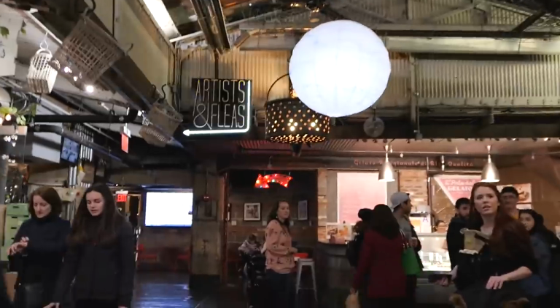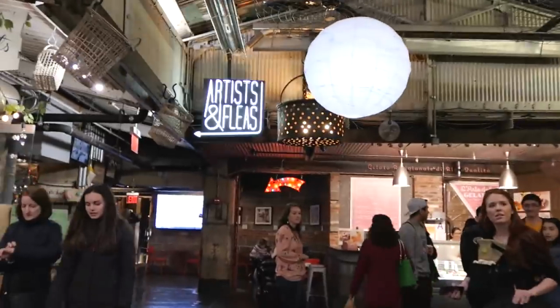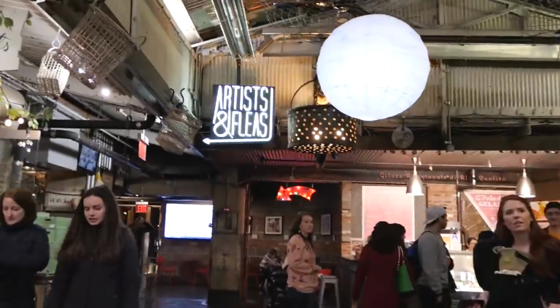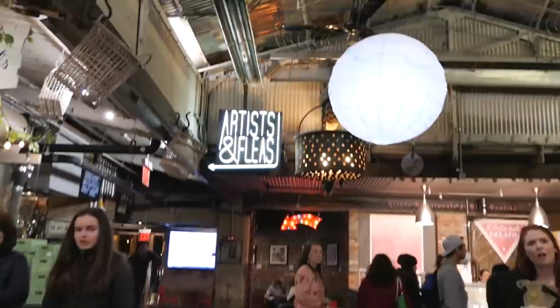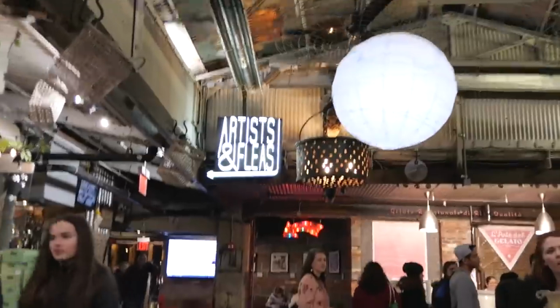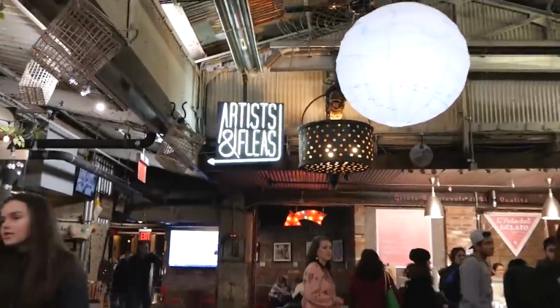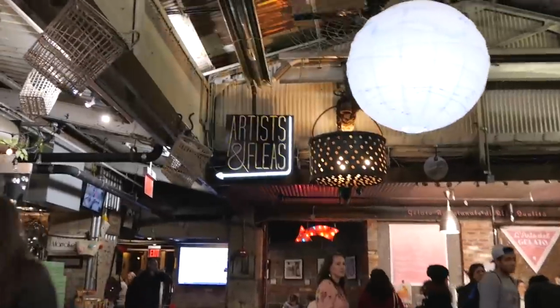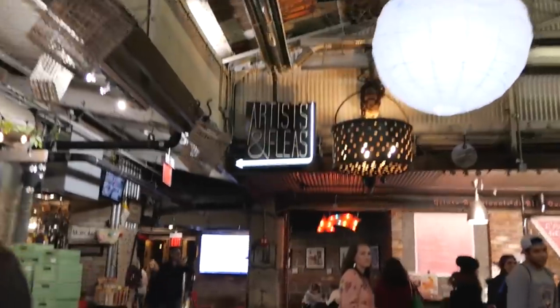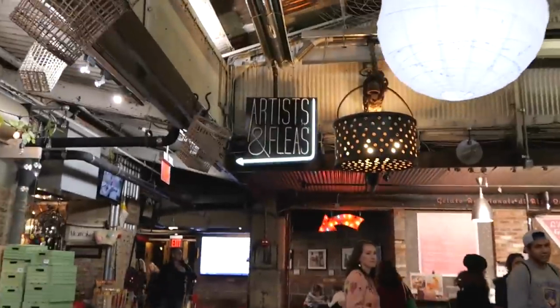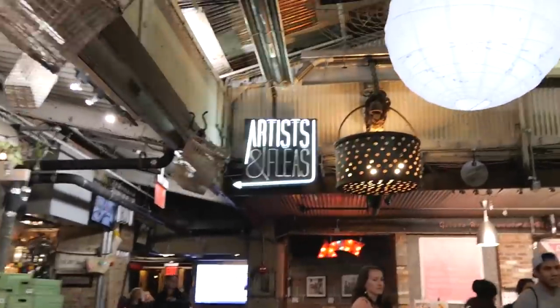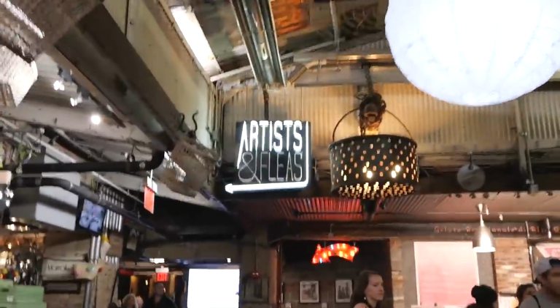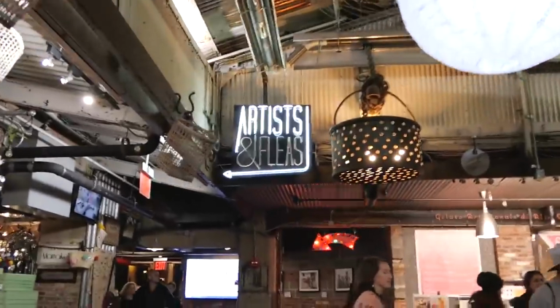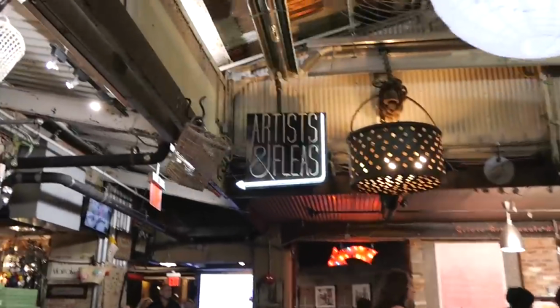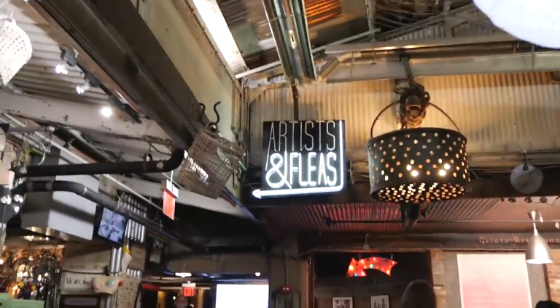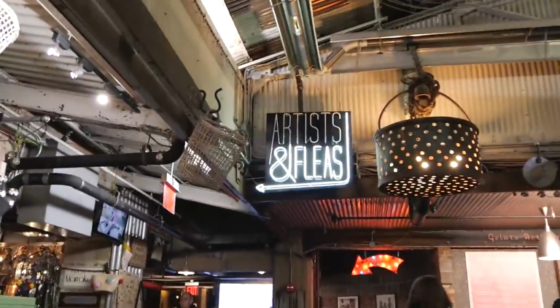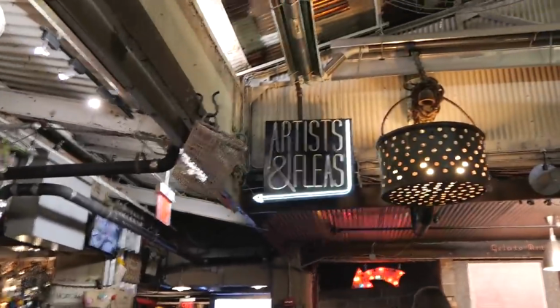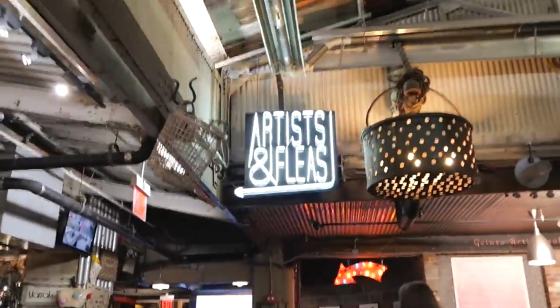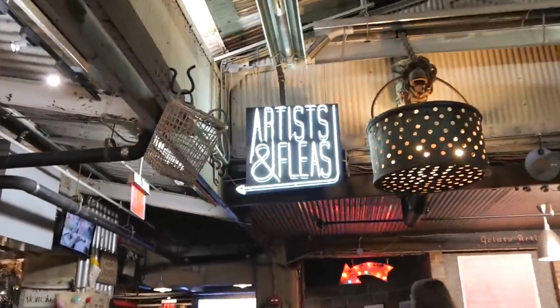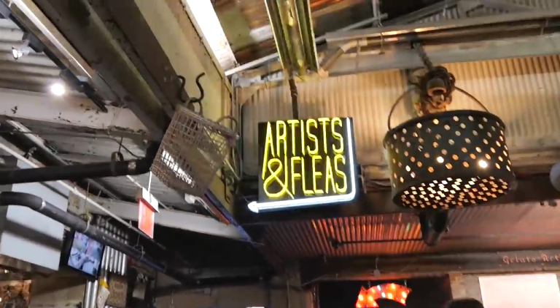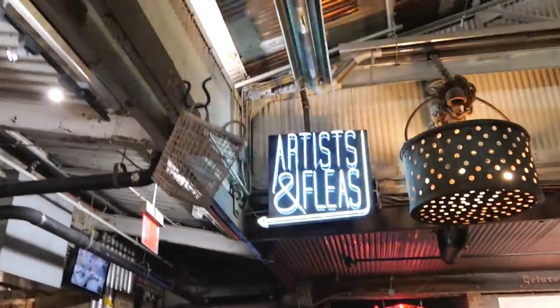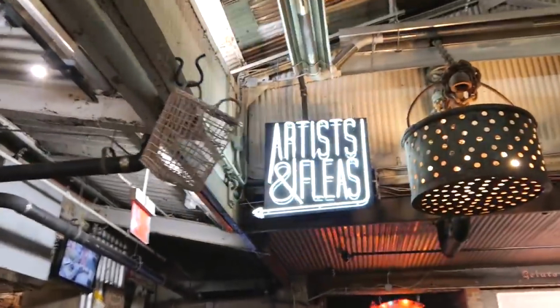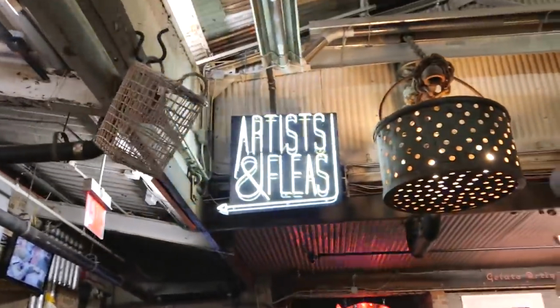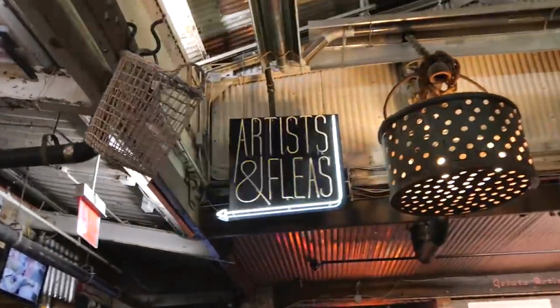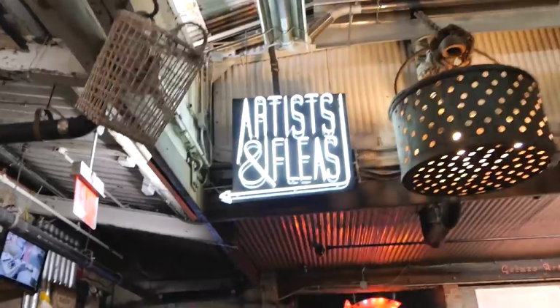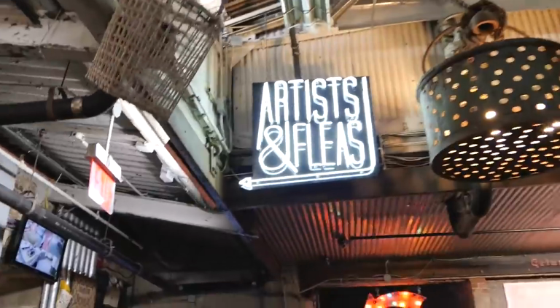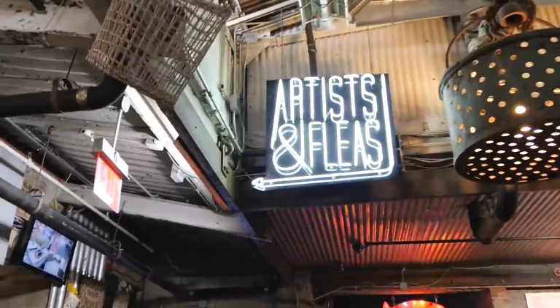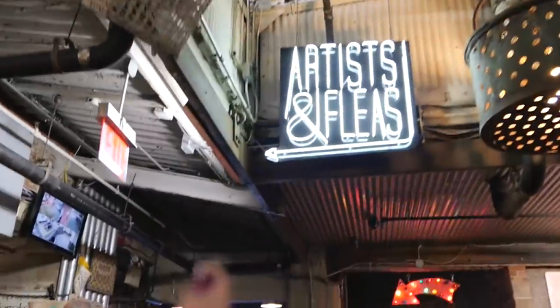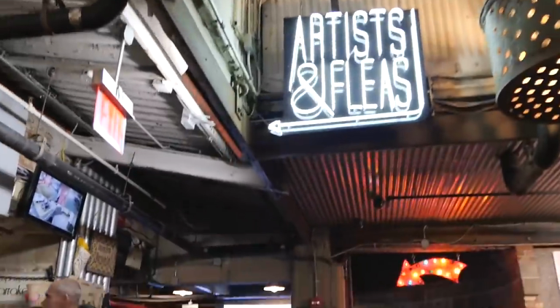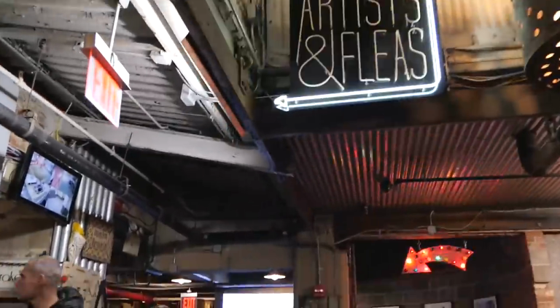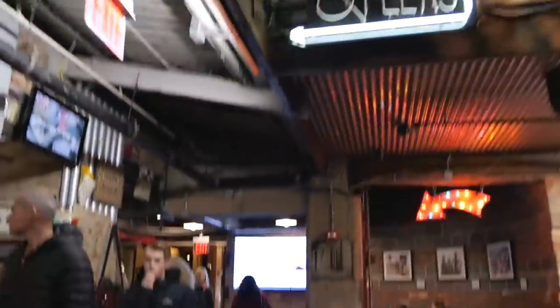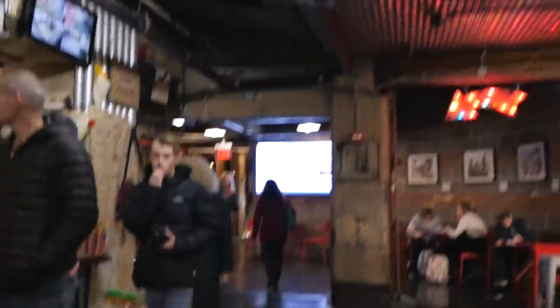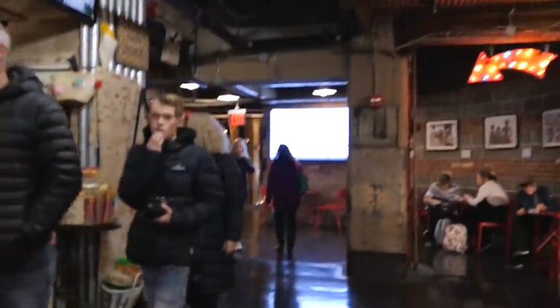So you walk to the end of Chelsea Market and then you'll see this artisan flea.